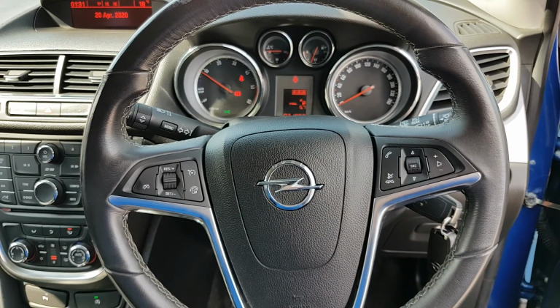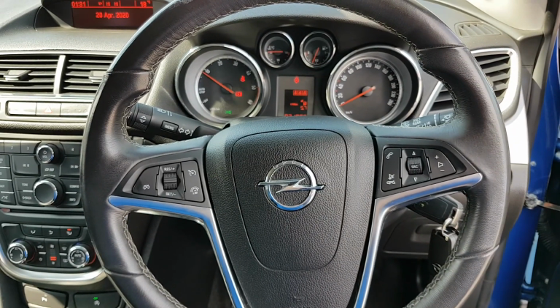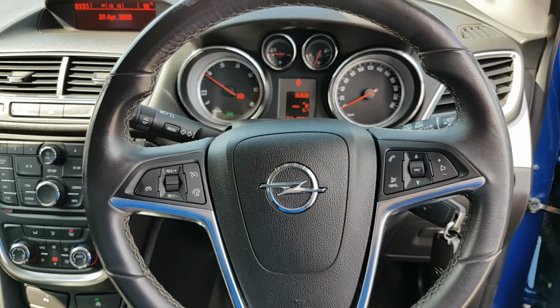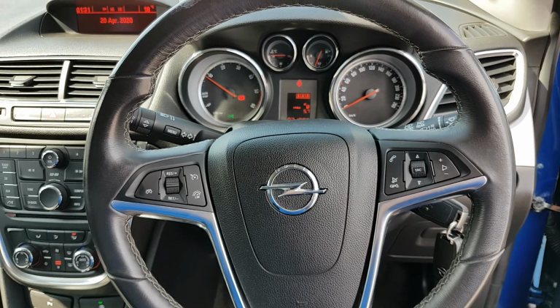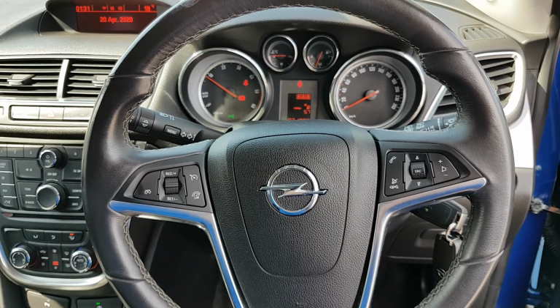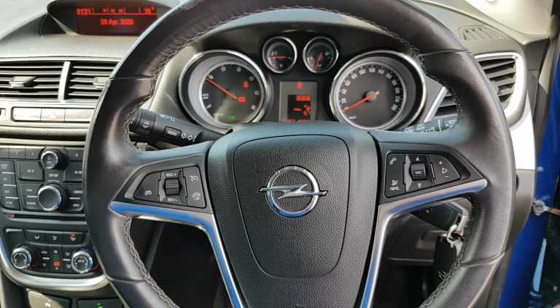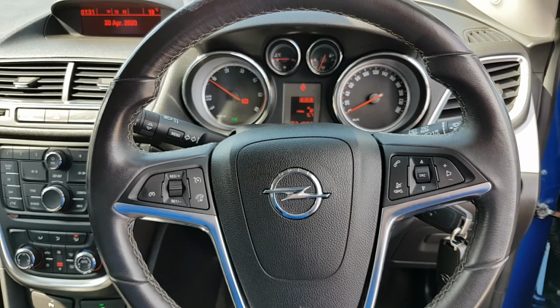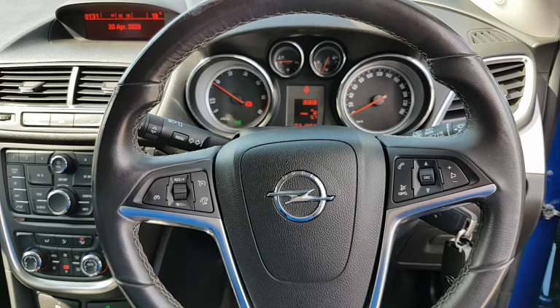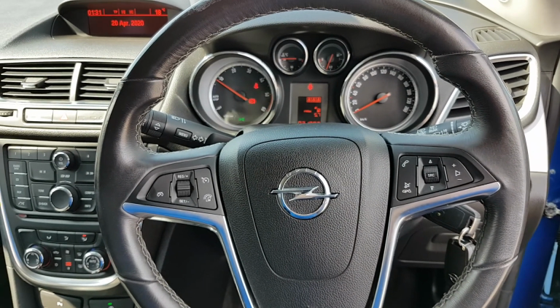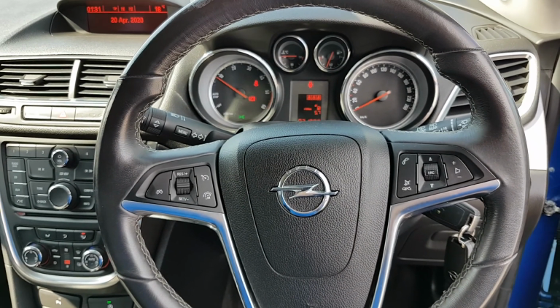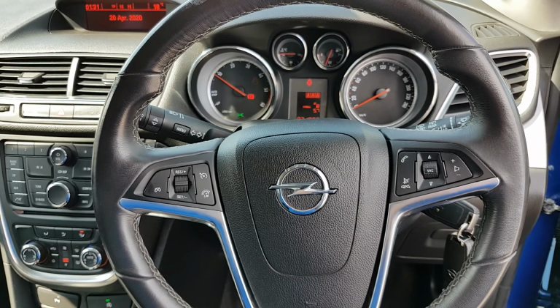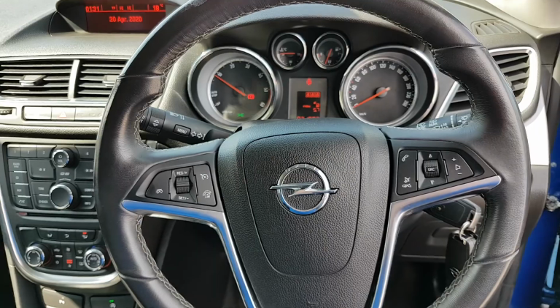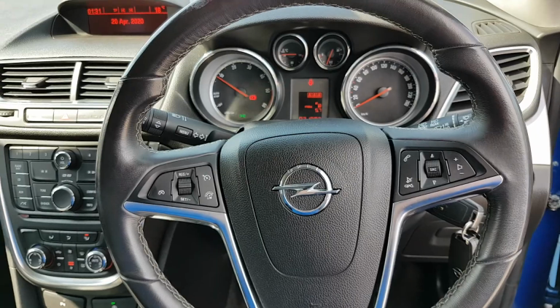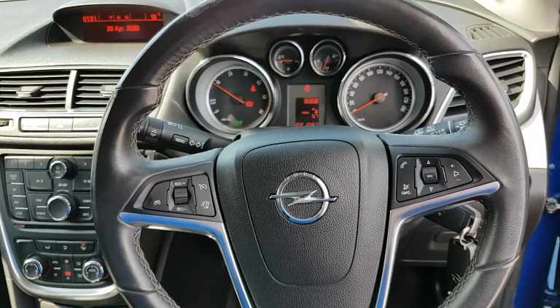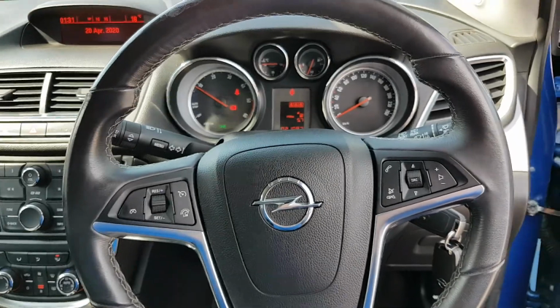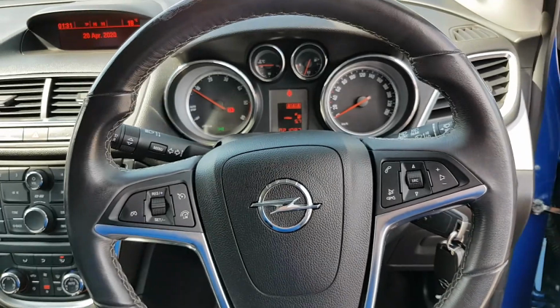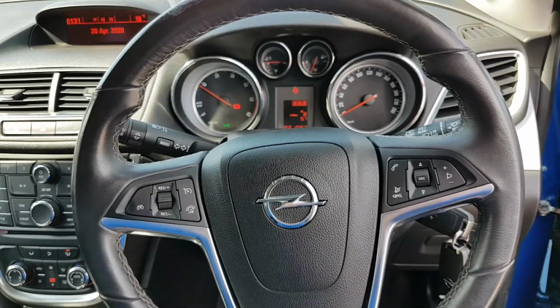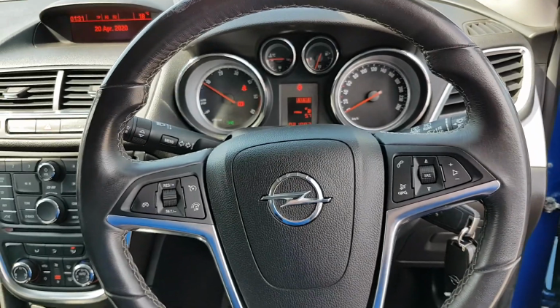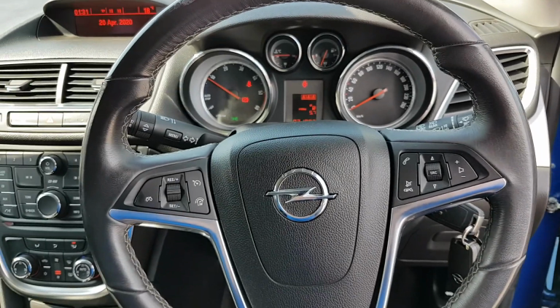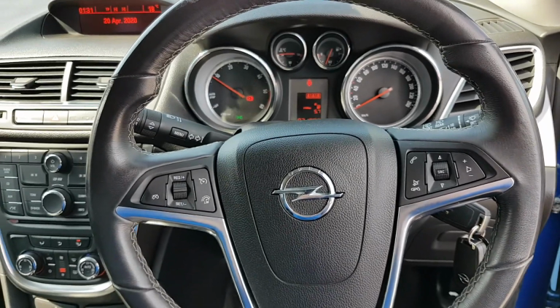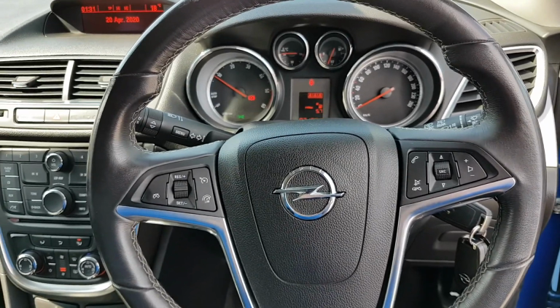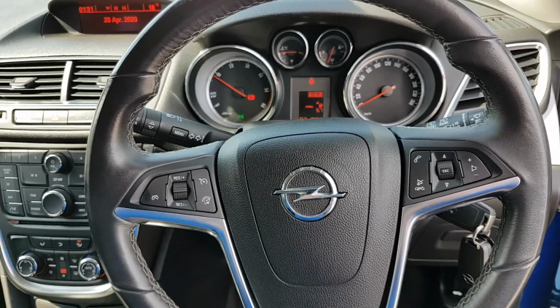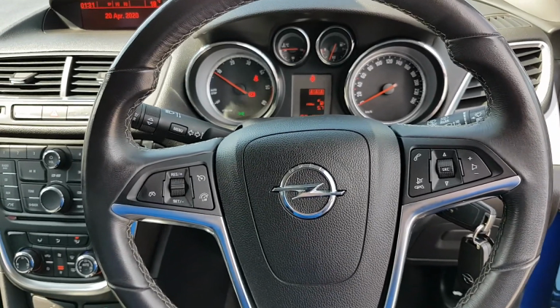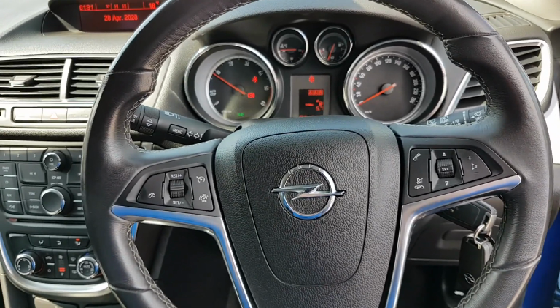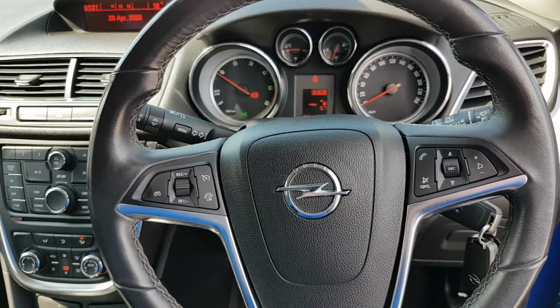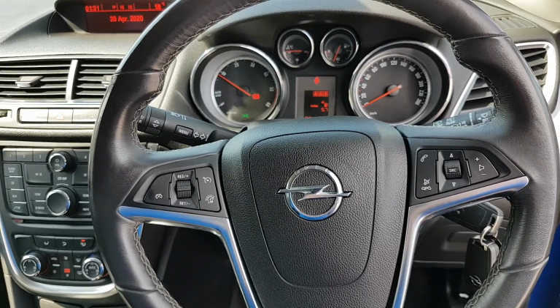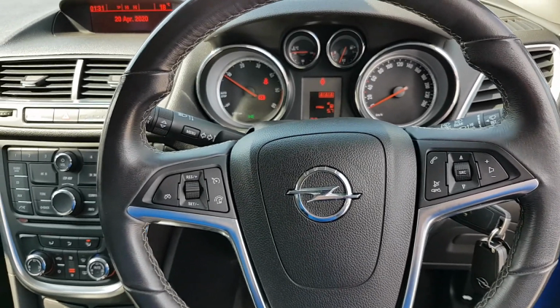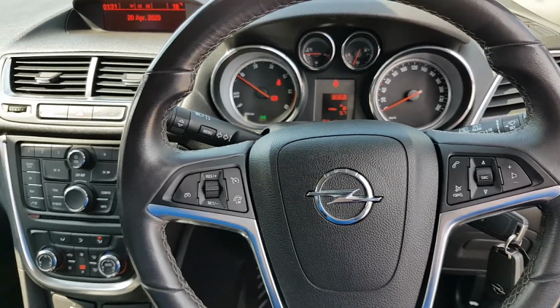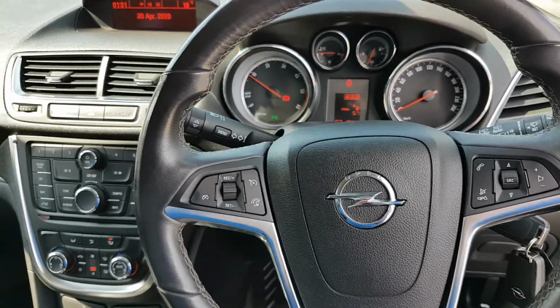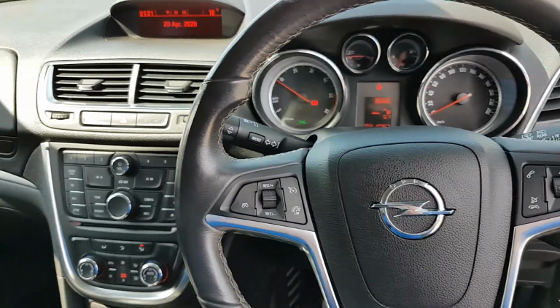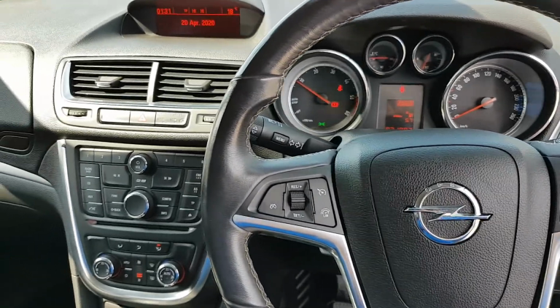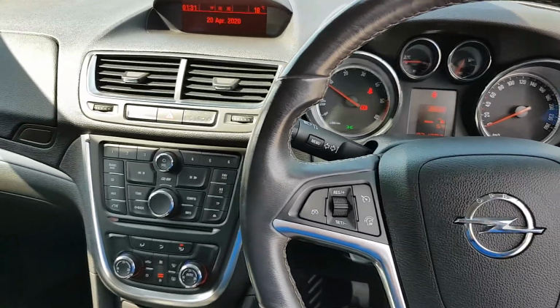Multifunctional control steering wheel — that controls the cruise control, the Bluetooth, and all your media settings. You have automatic lights and full electric windows.